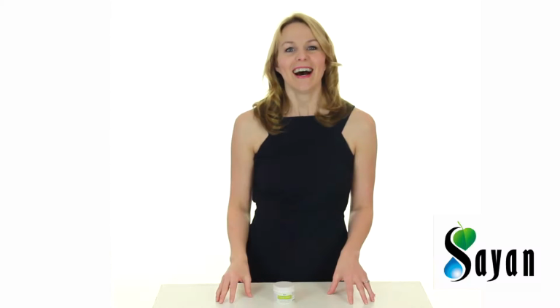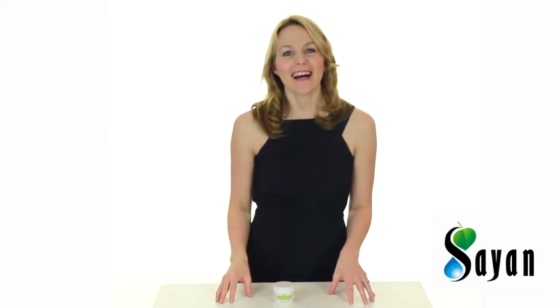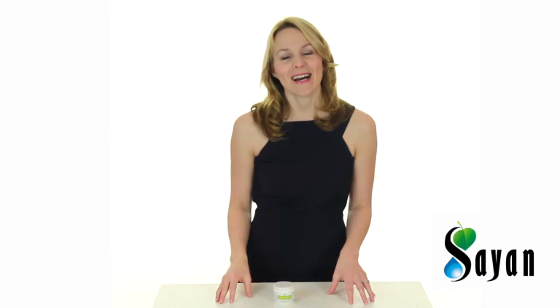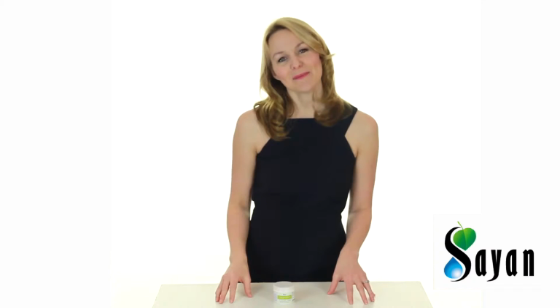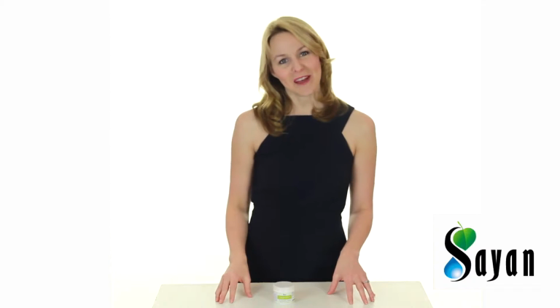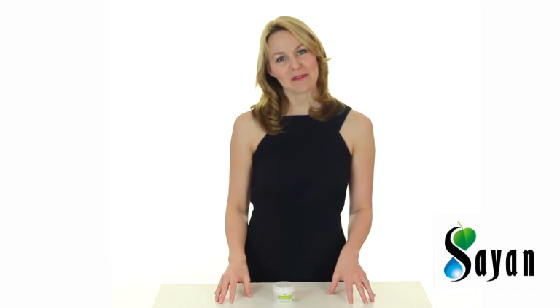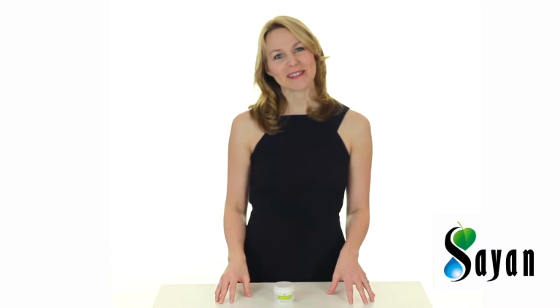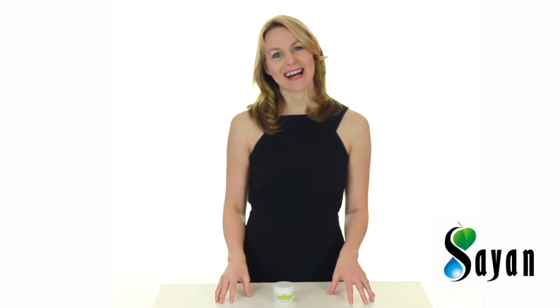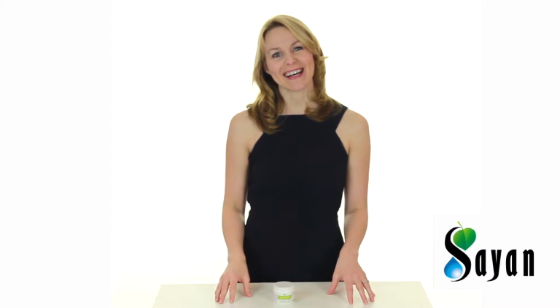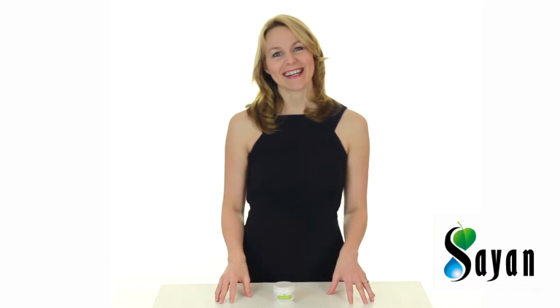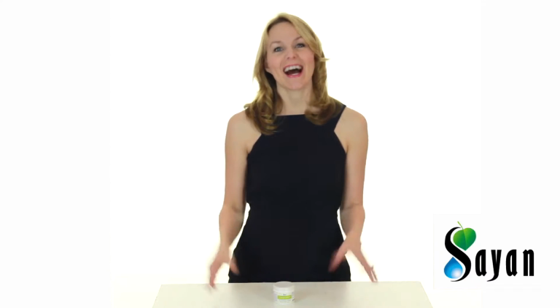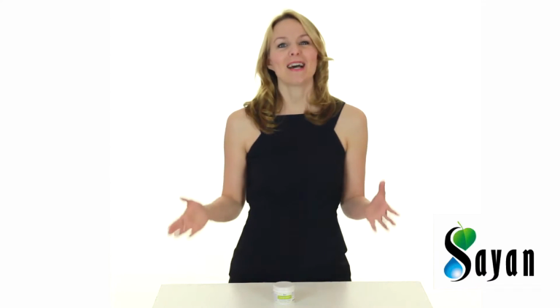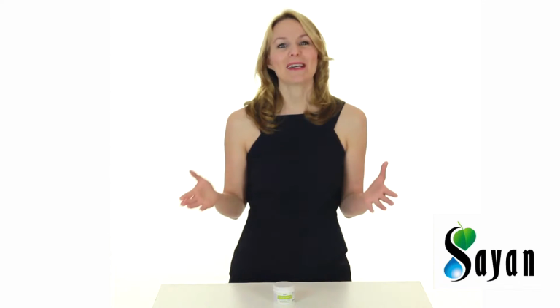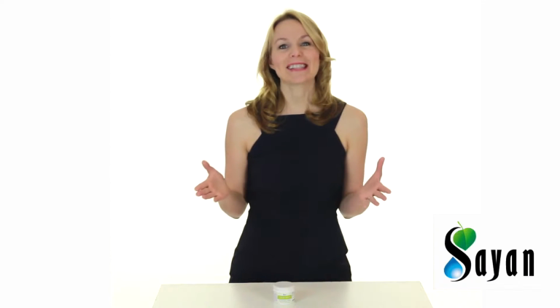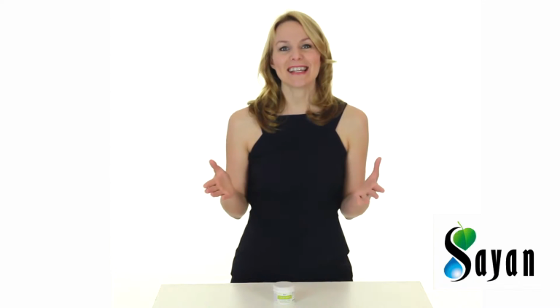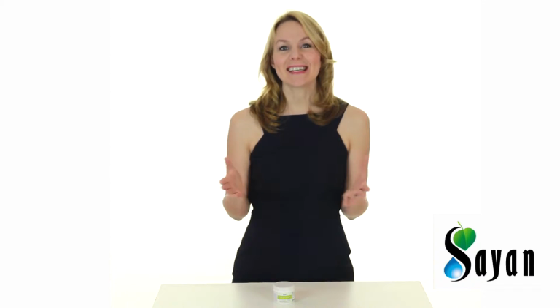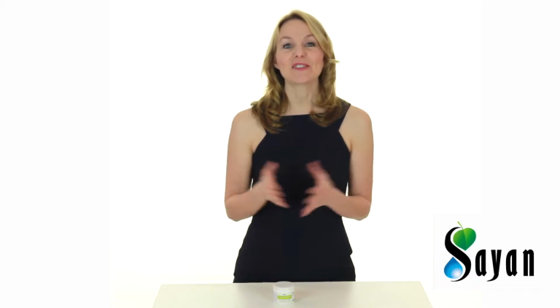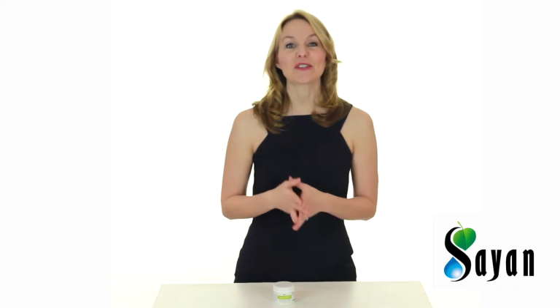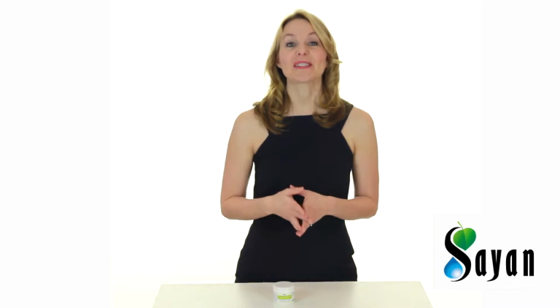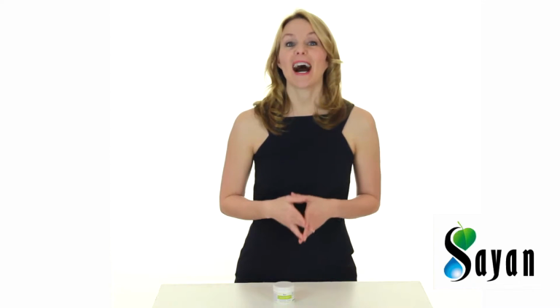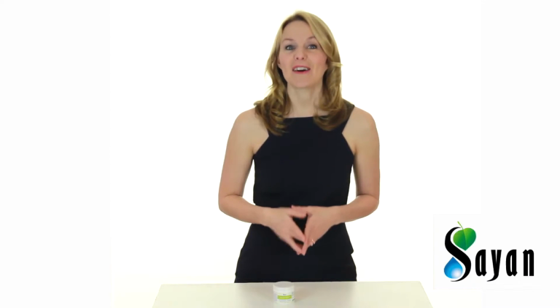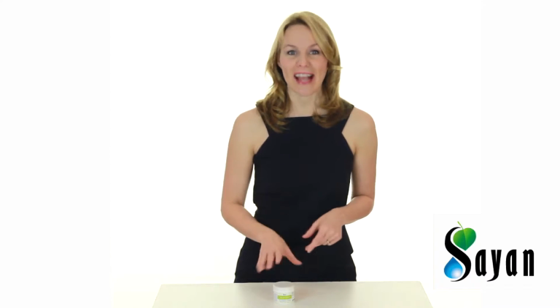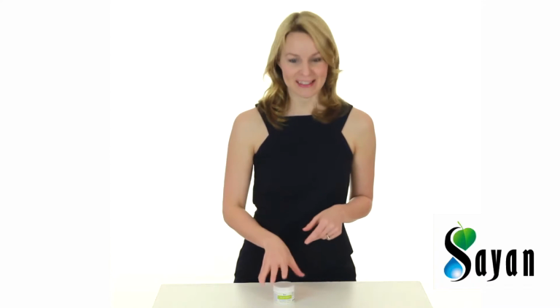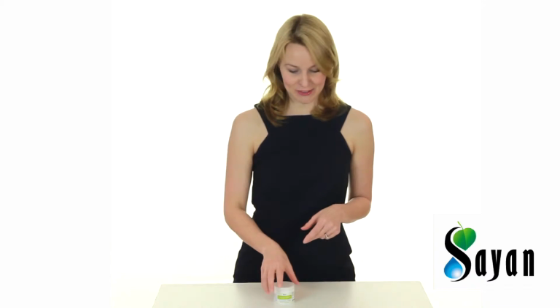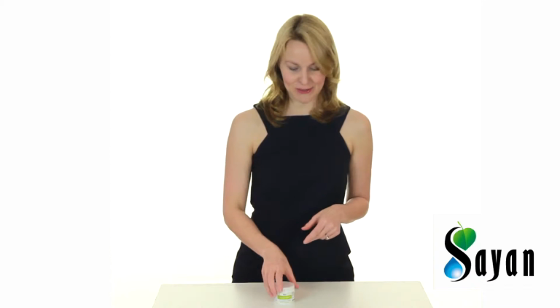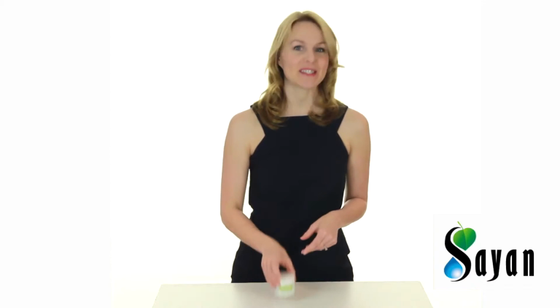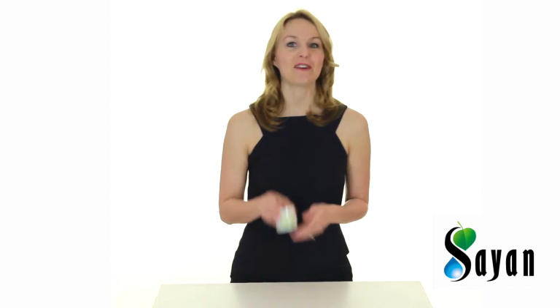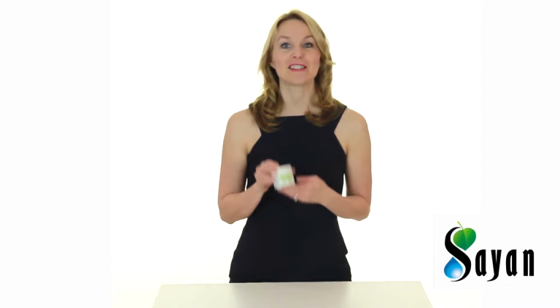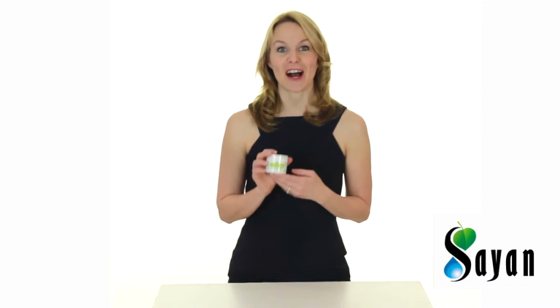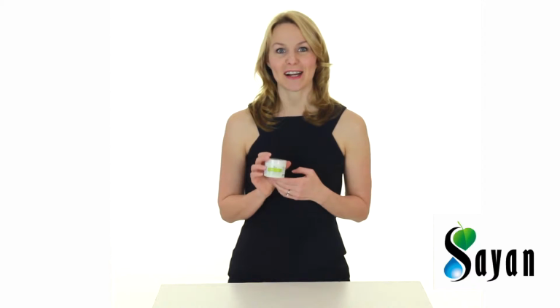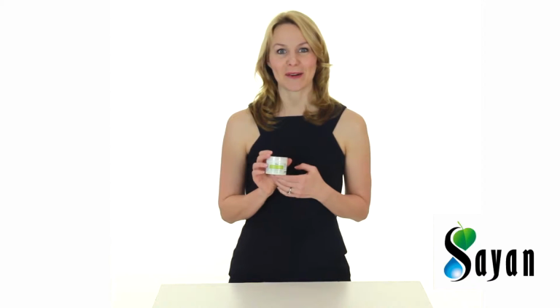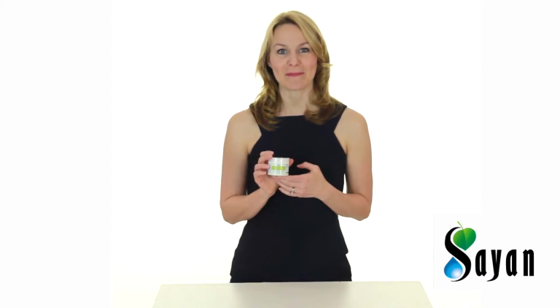Hi, I'm Faye from Scion. I'm excited to introduce our exclusive Chaga Cream.